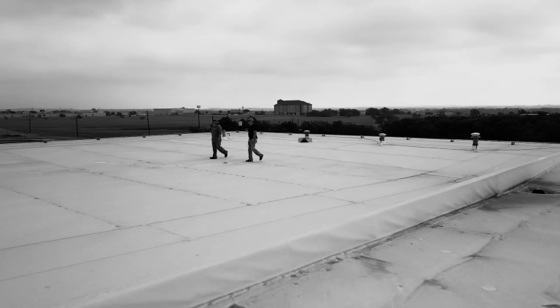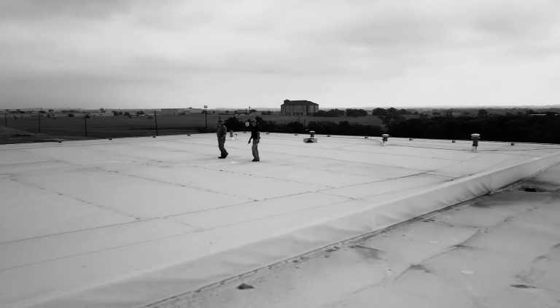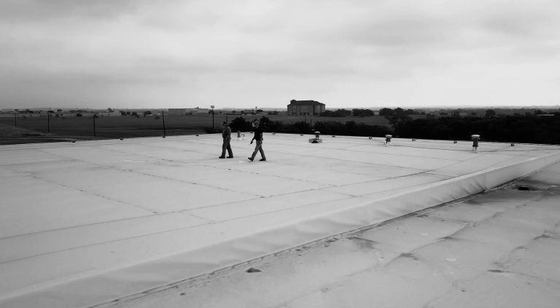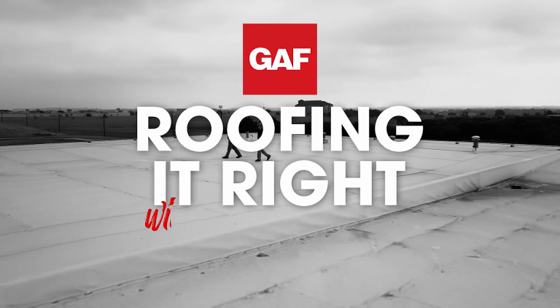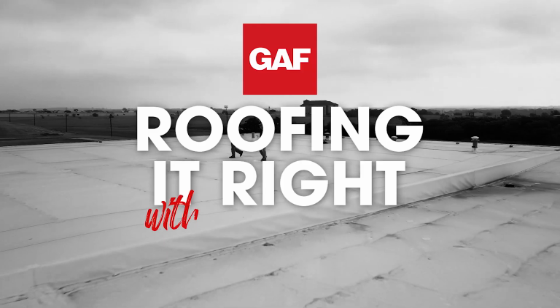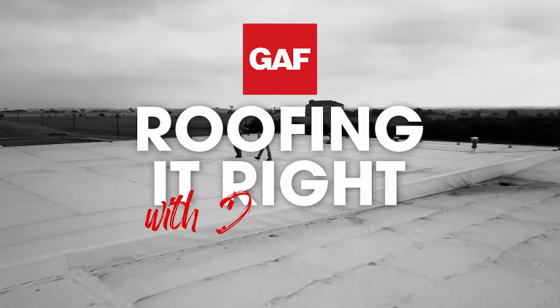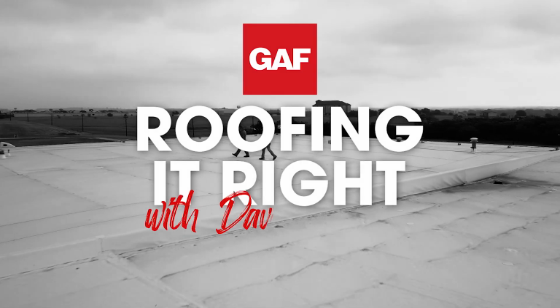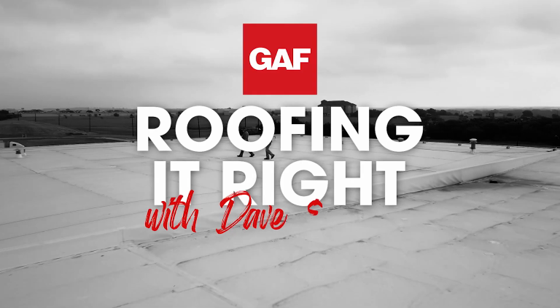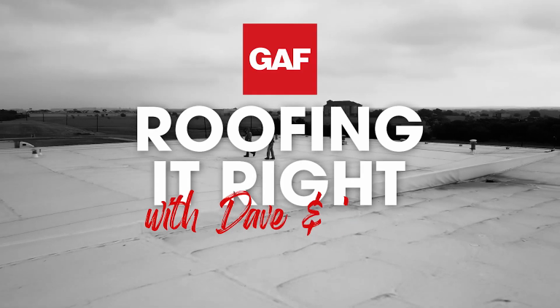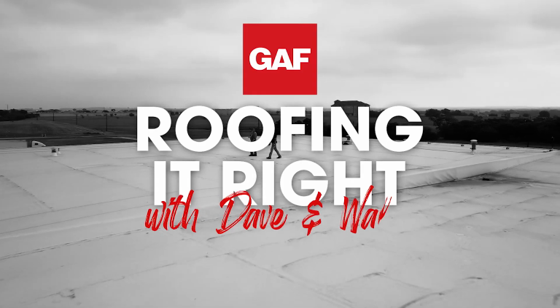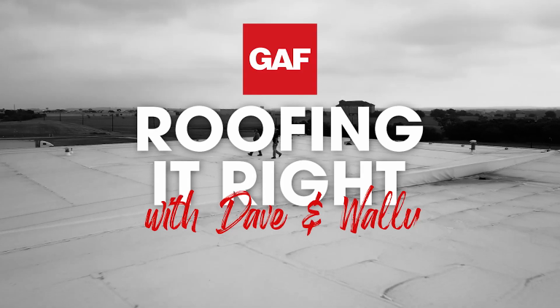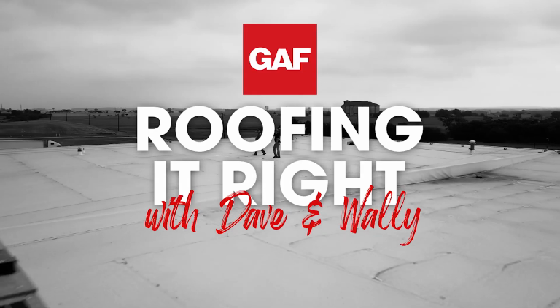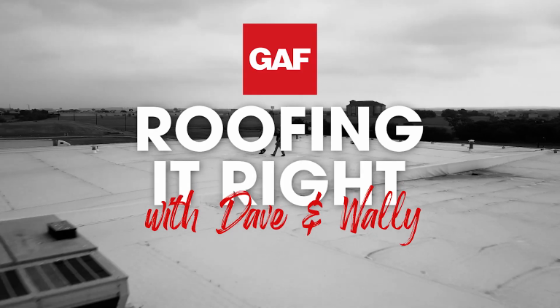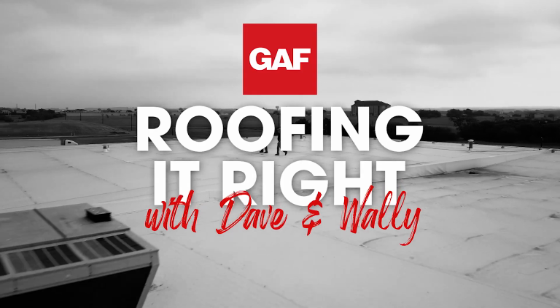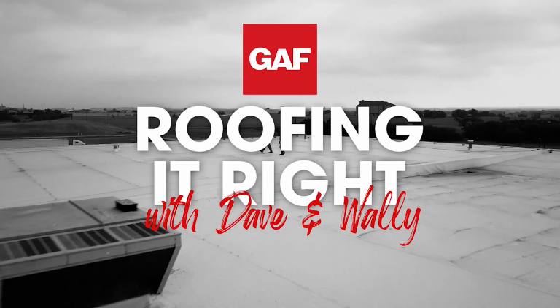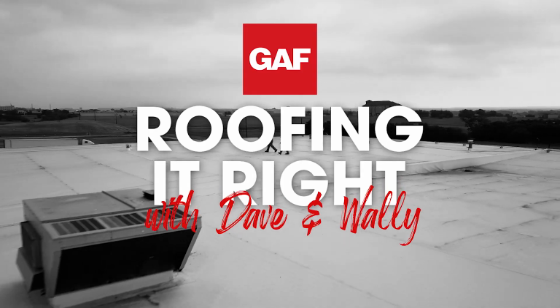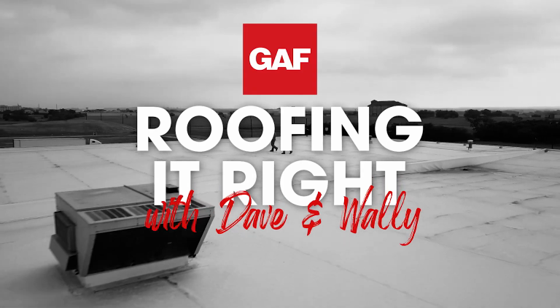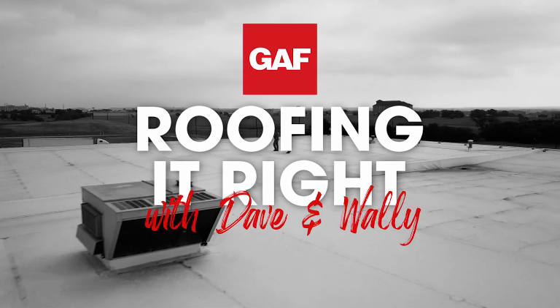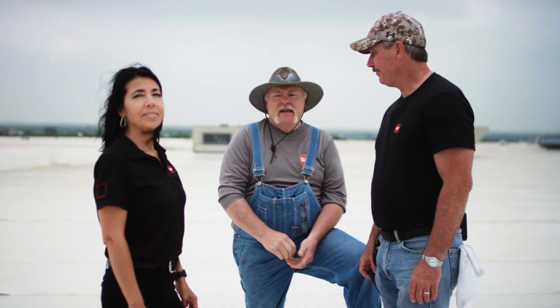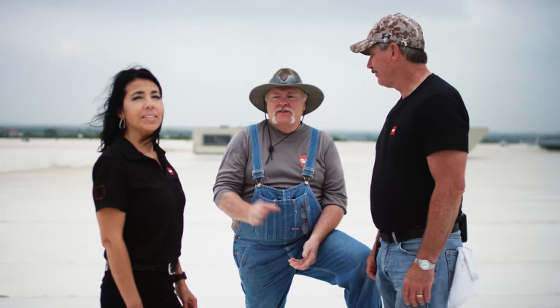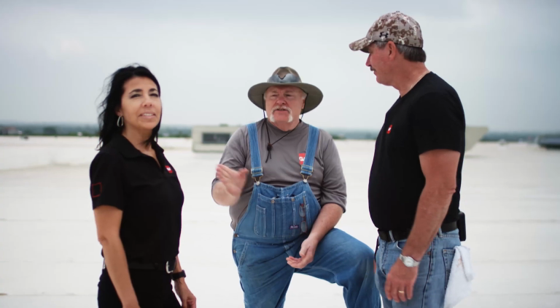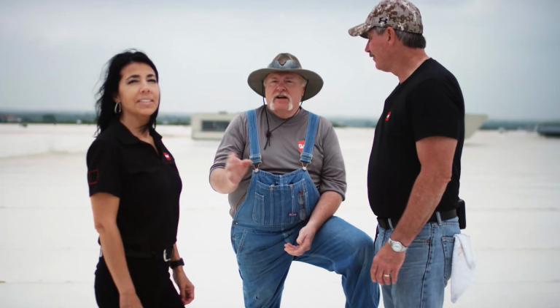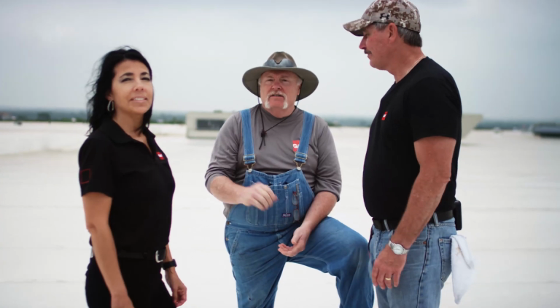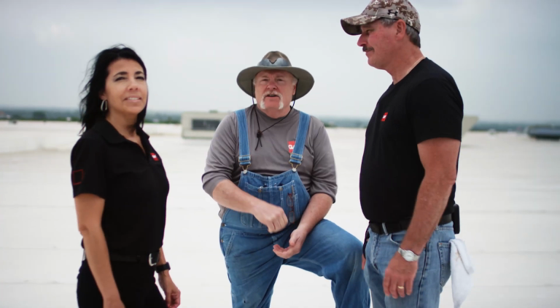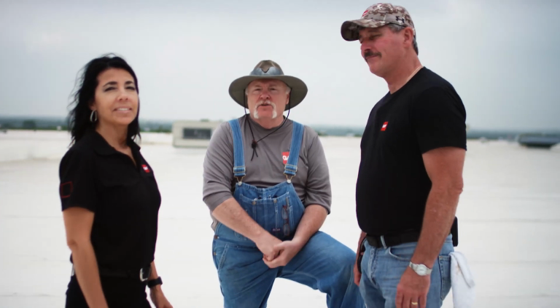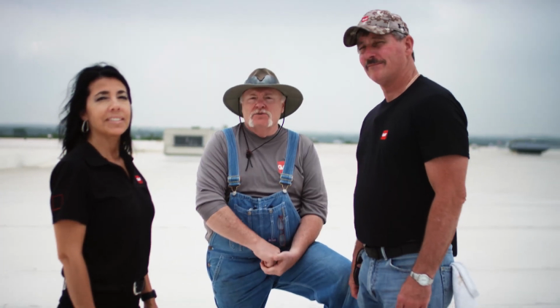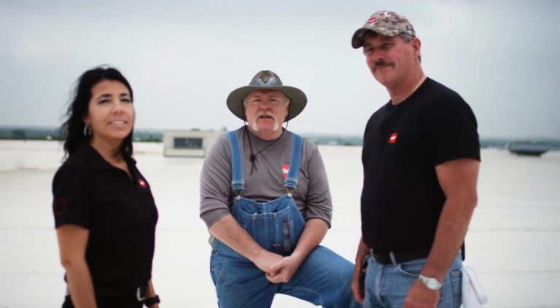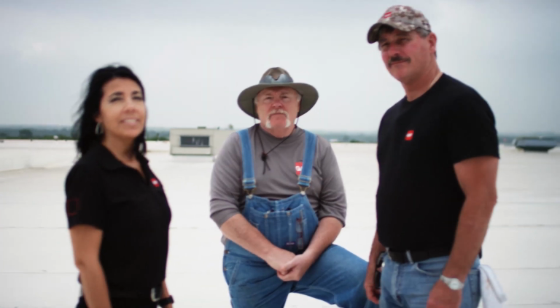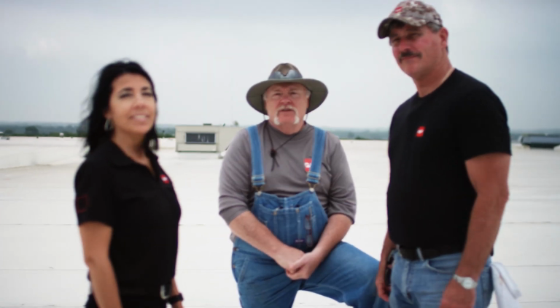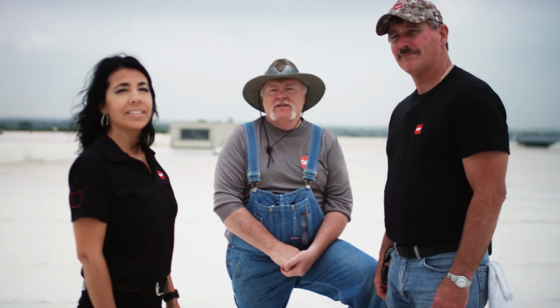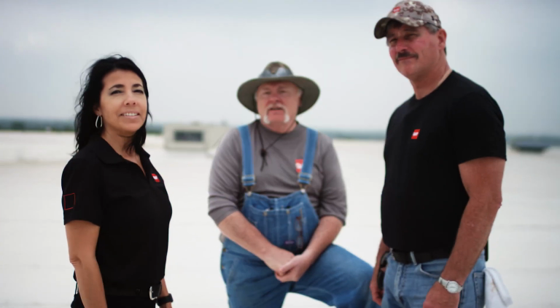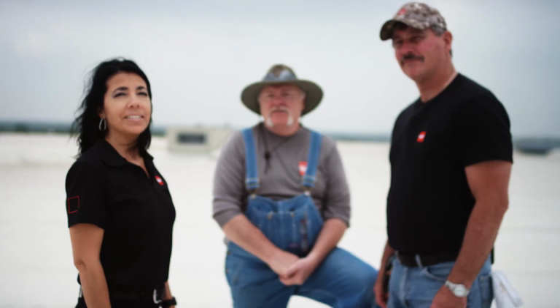Roofing it right with Dave and Wally. I'm Dave. I'm Wally. And this is Carolyn, our local TM here in Texas.